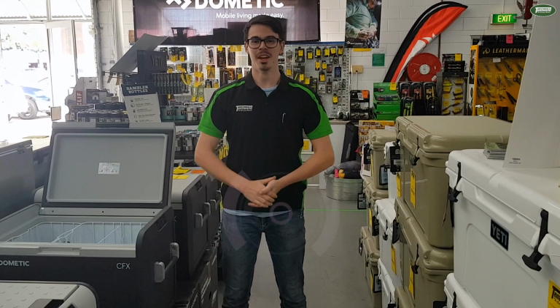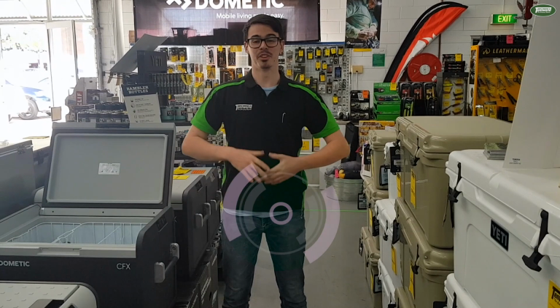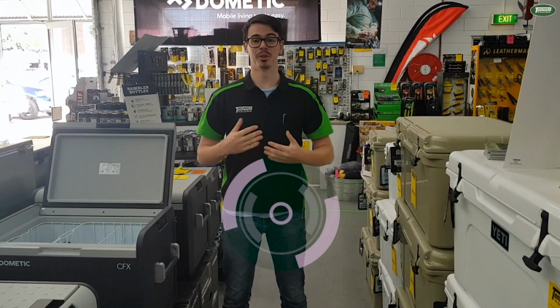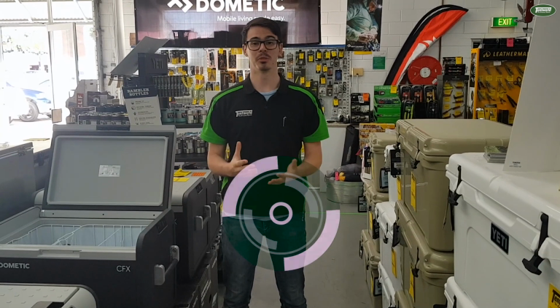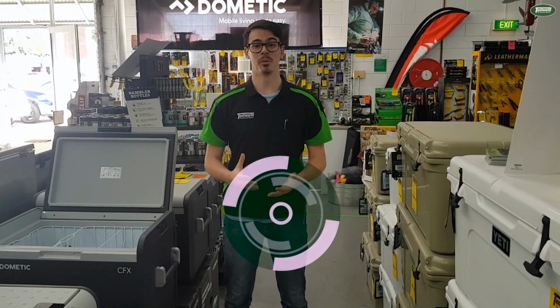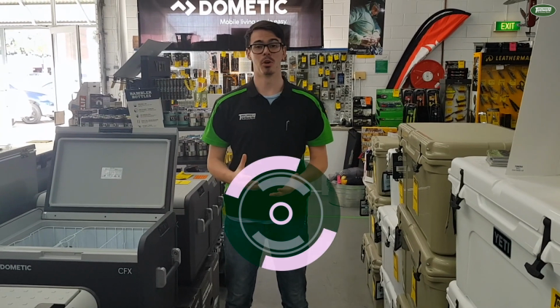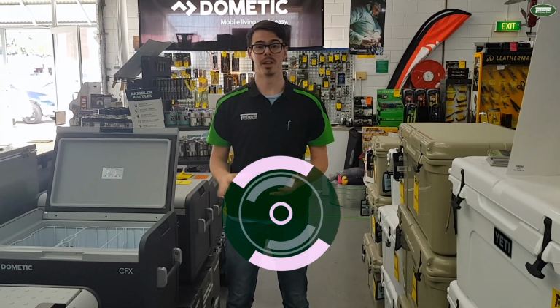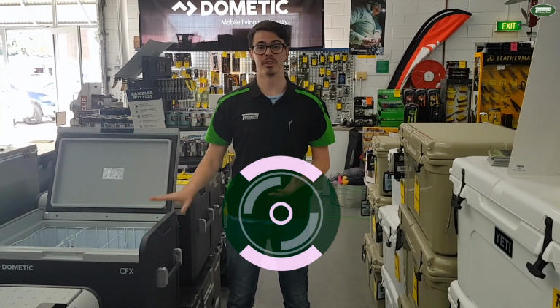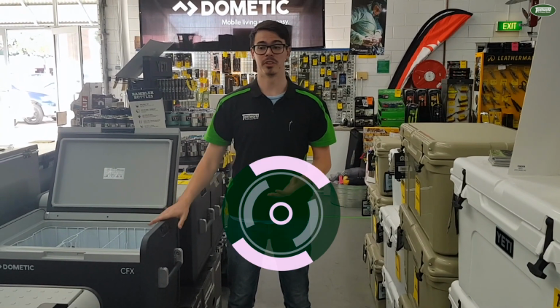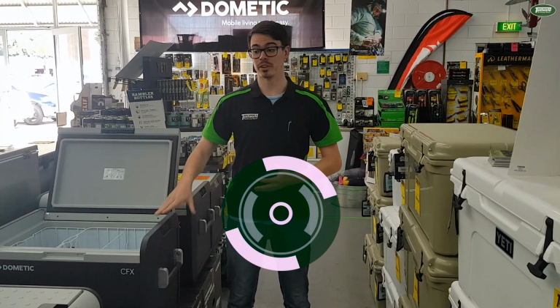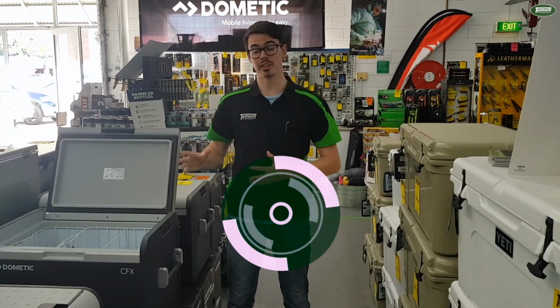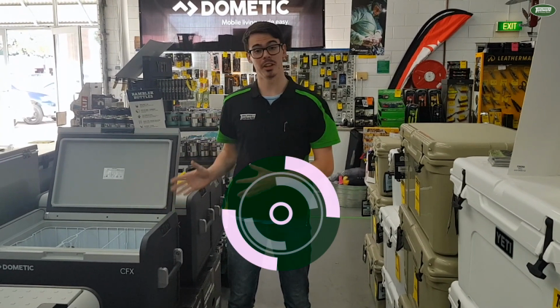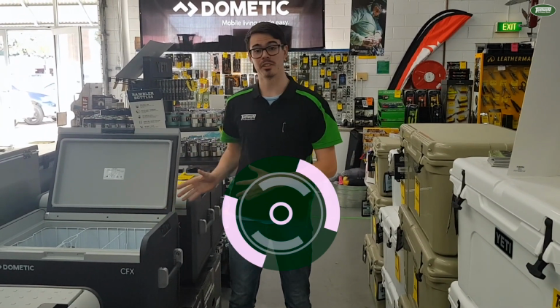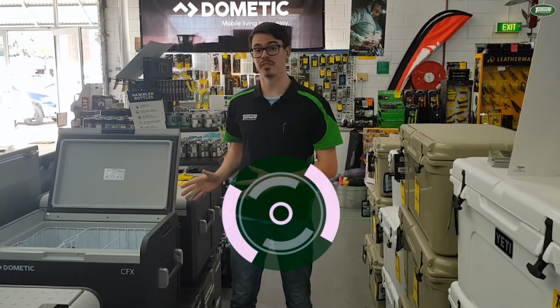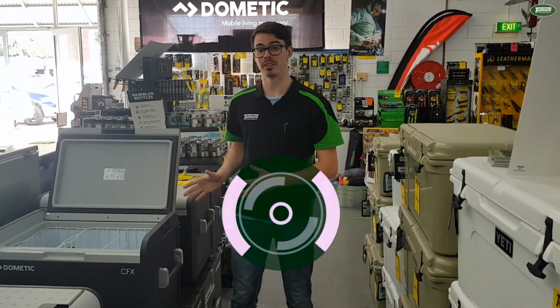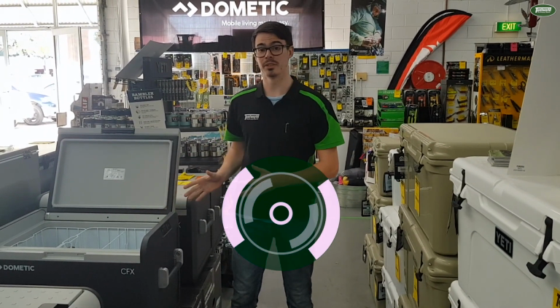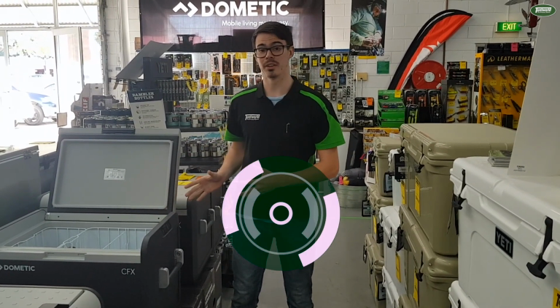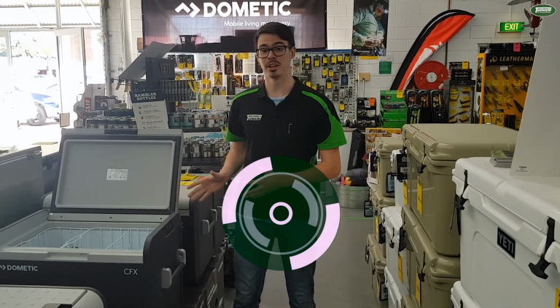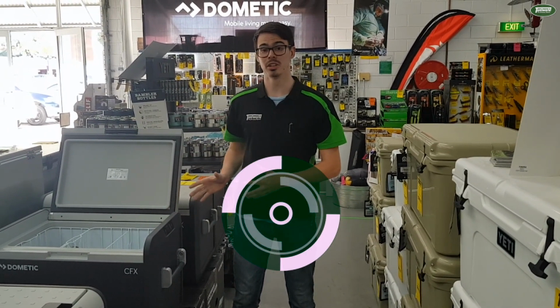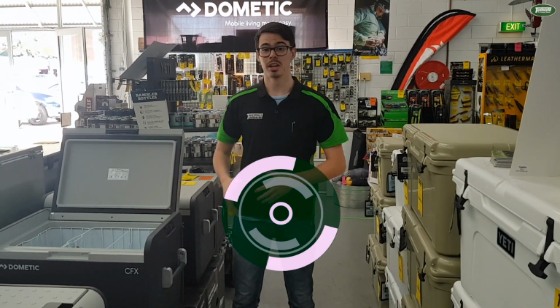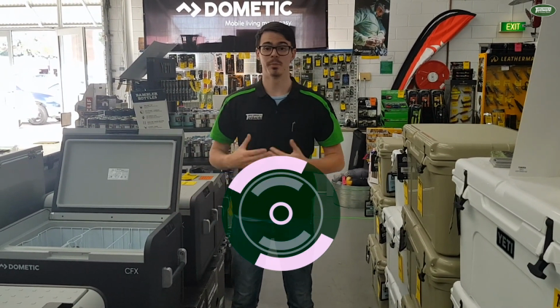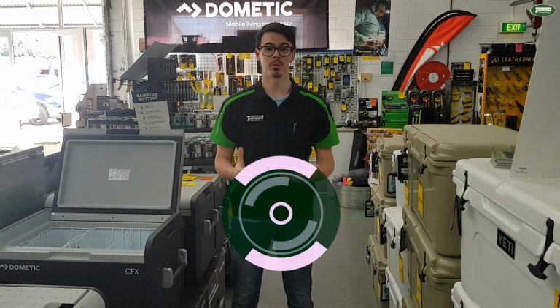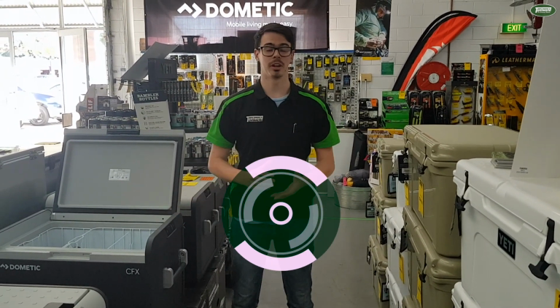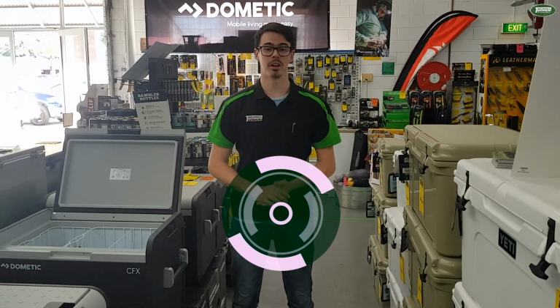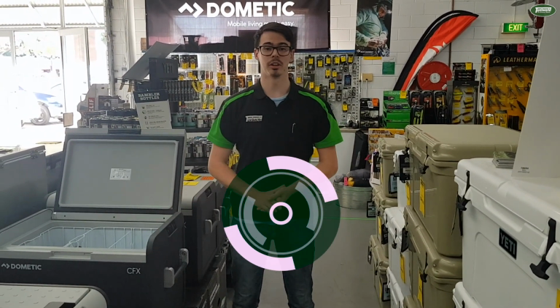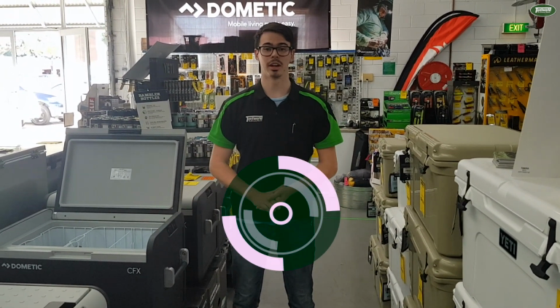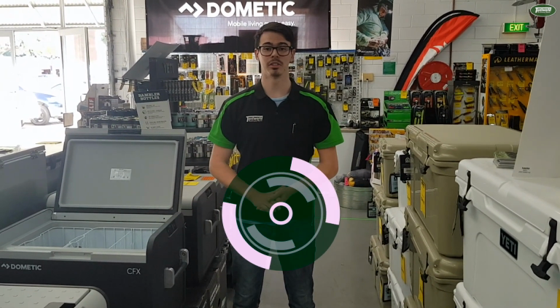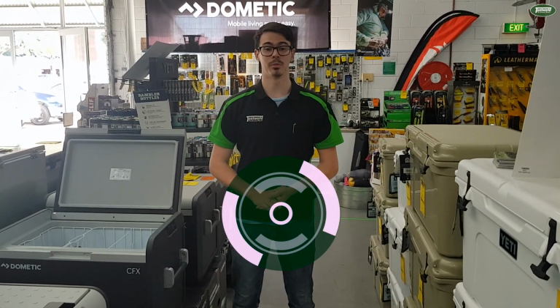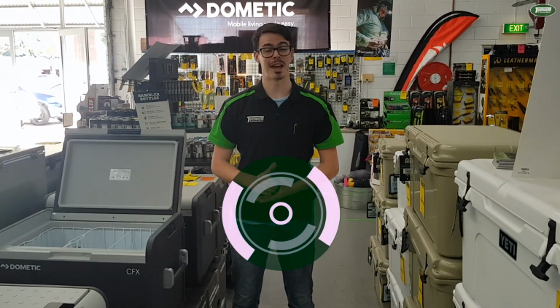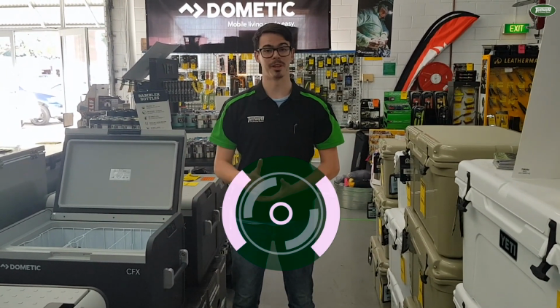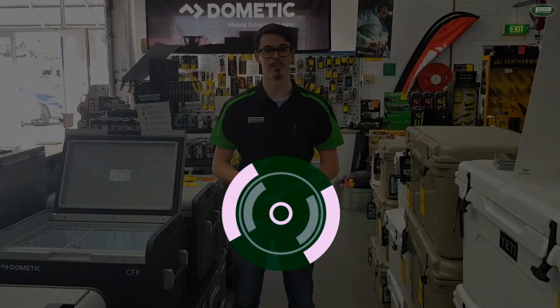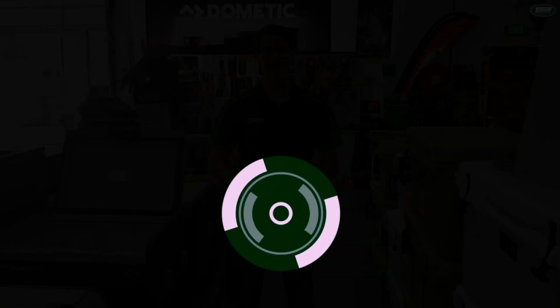If you want to know more about this fridge or any of the other CFX3 range, come into one of our great locations, we'll be happy to help you out.